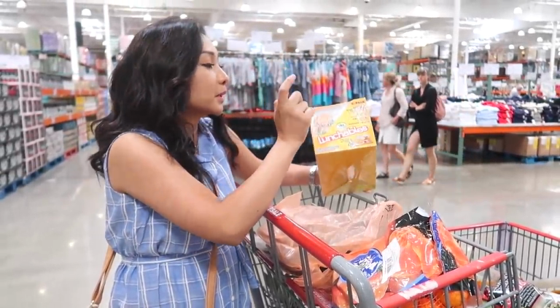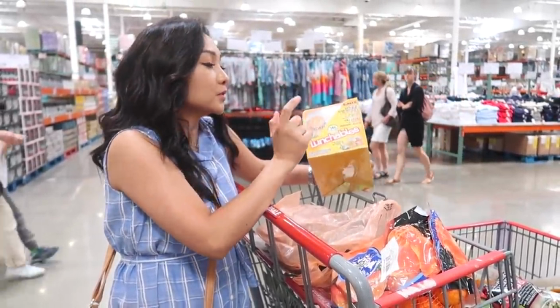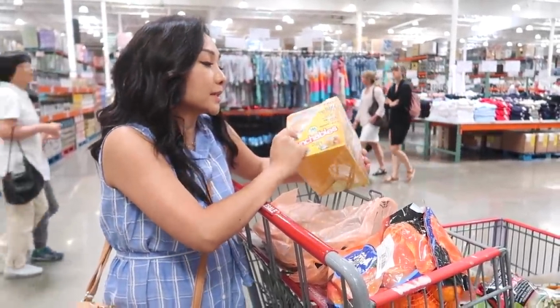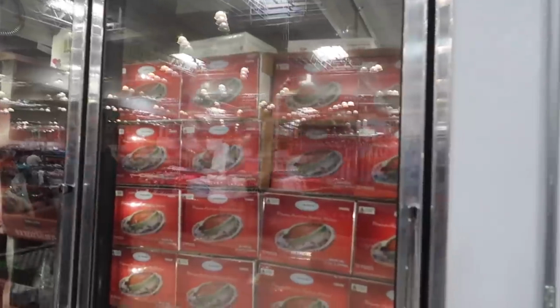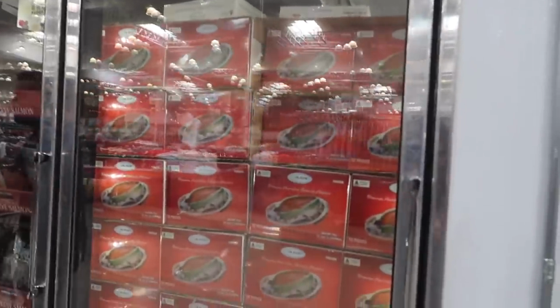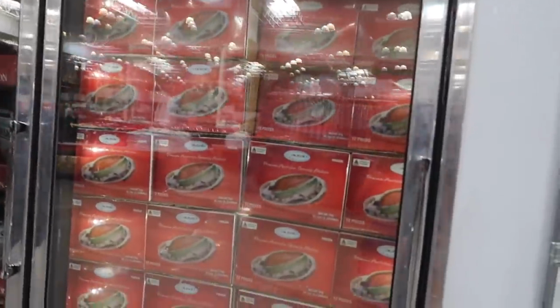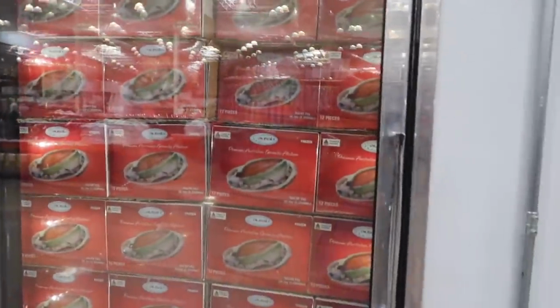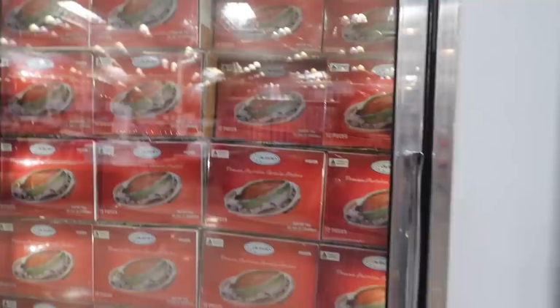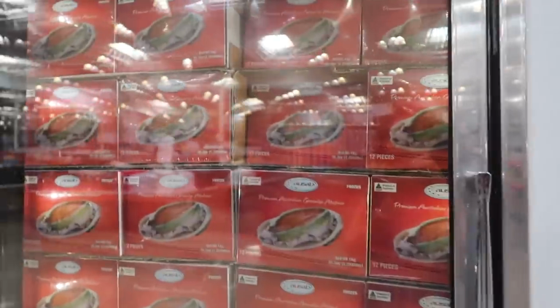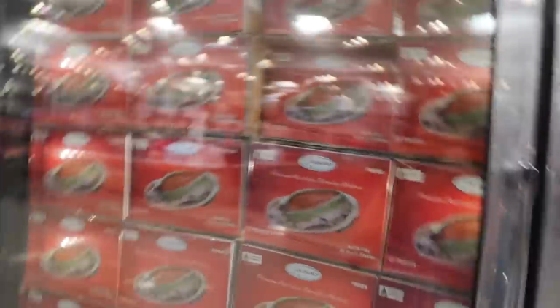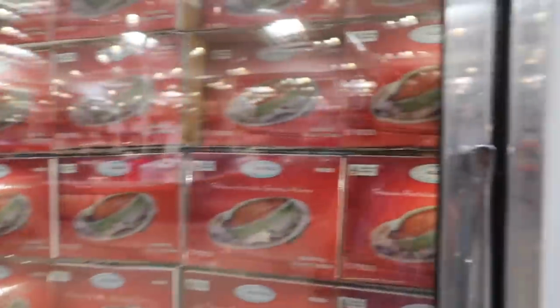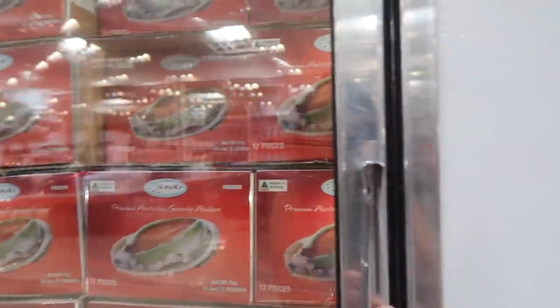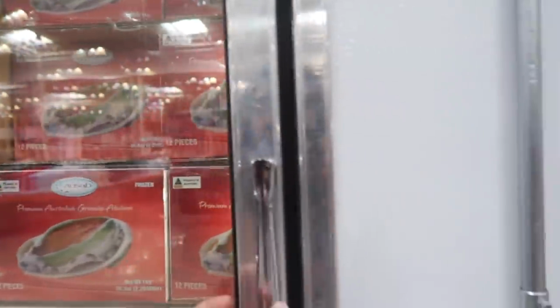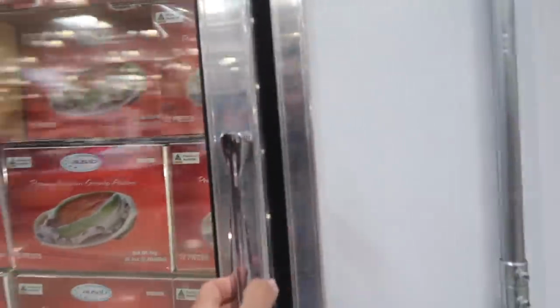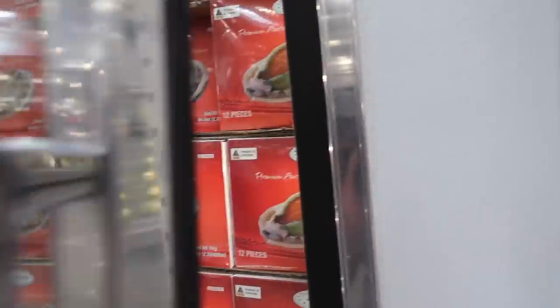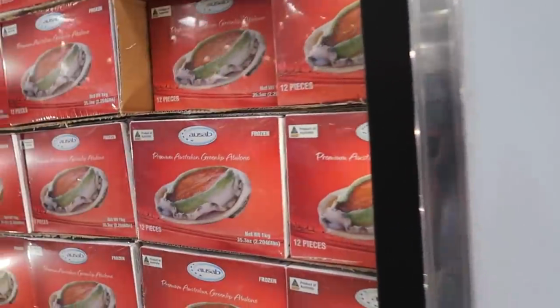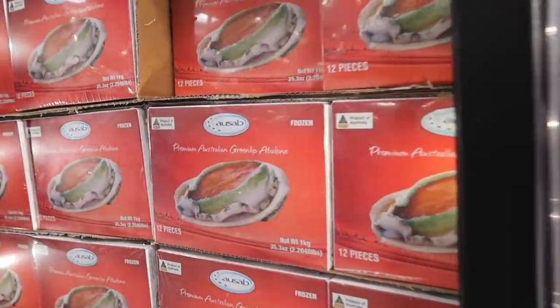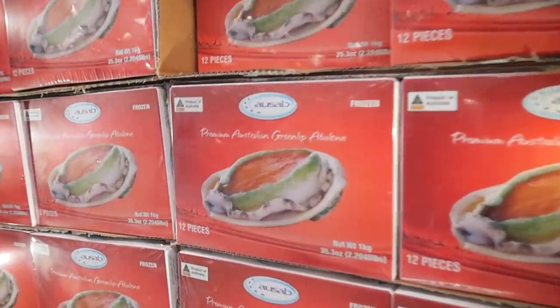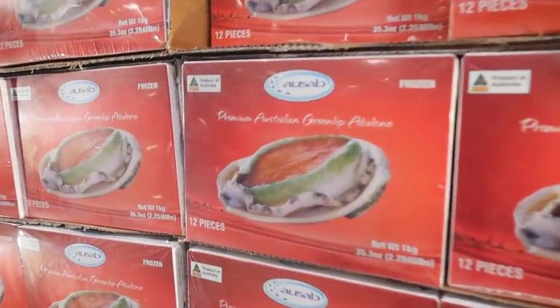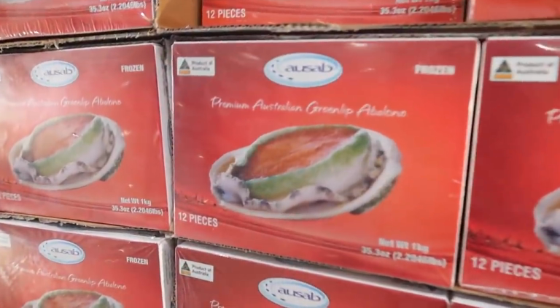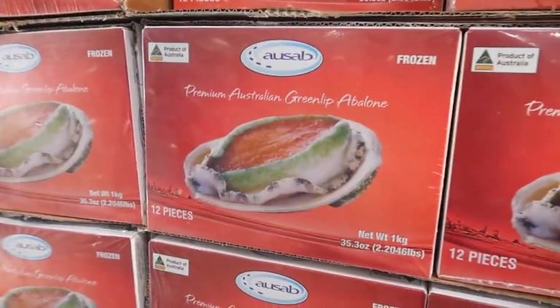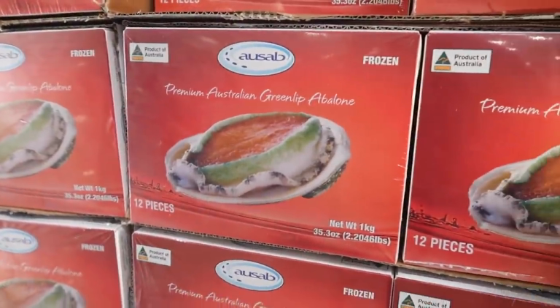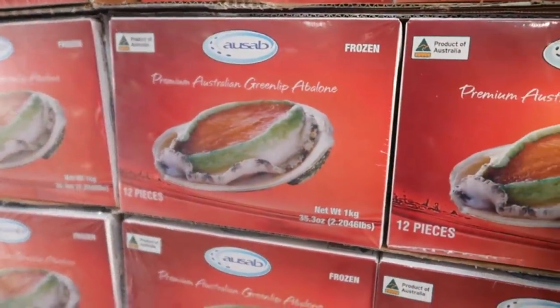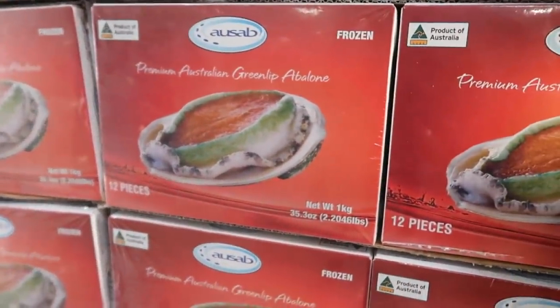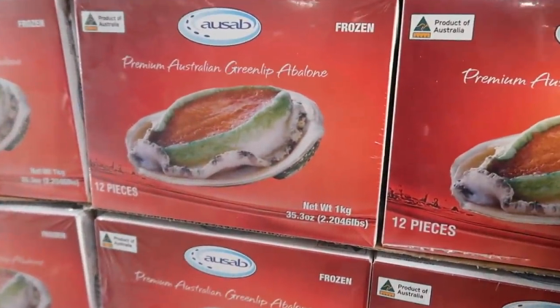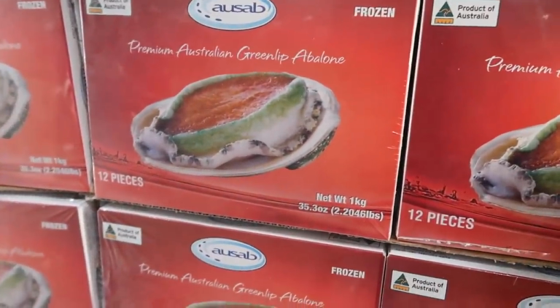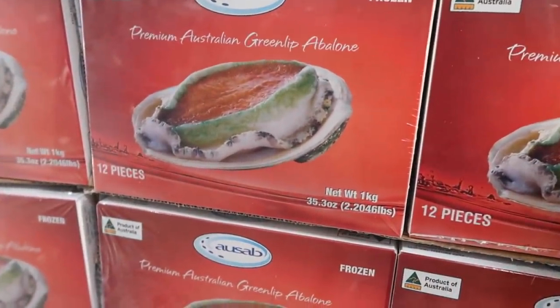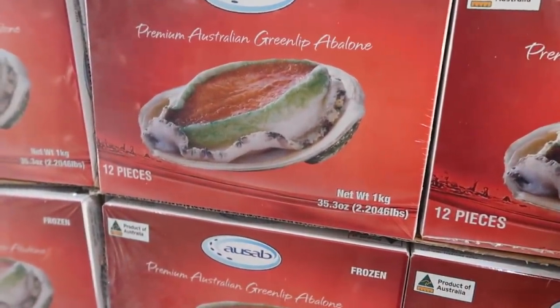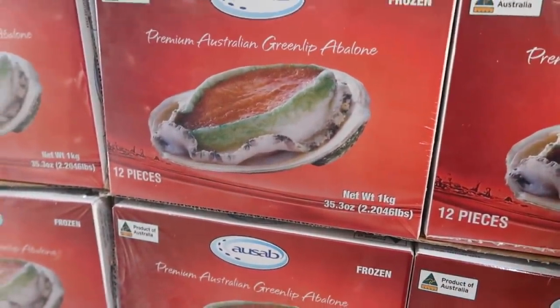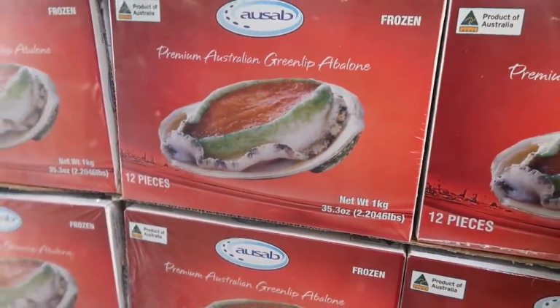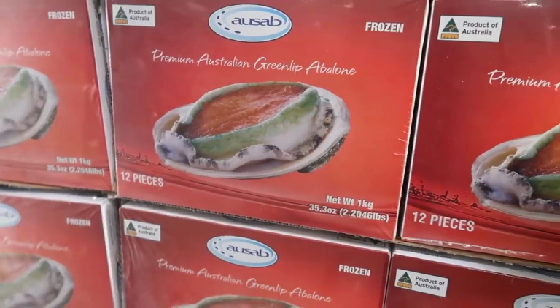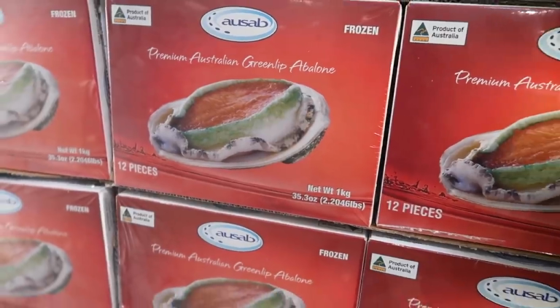I always see this at Costco - I've never eaten abalone before. I don't even know what it tastes like. If you guys have, tell me what it tastes like.